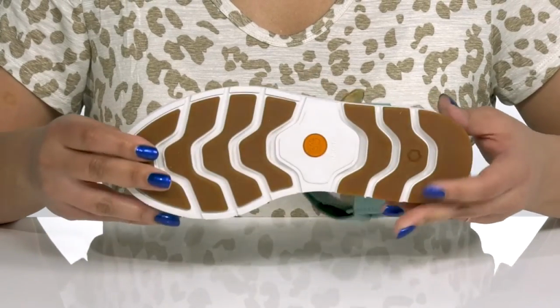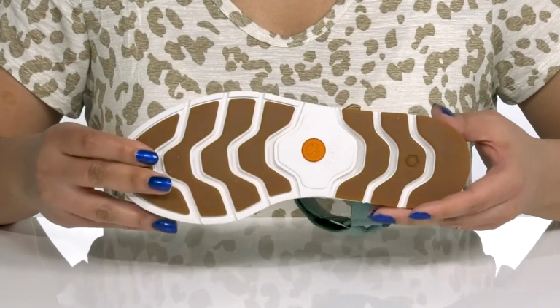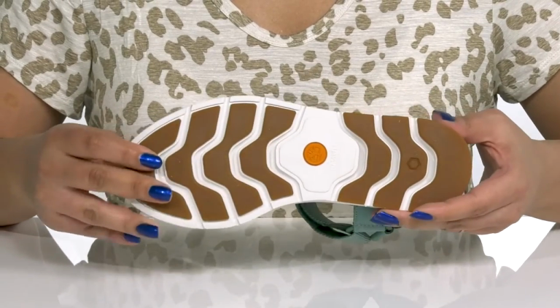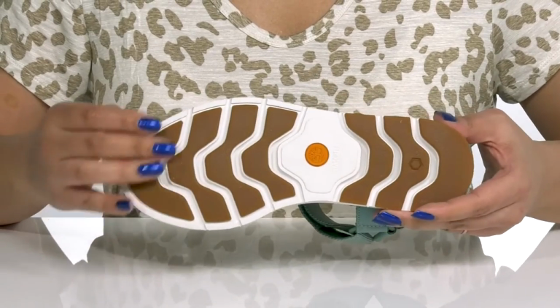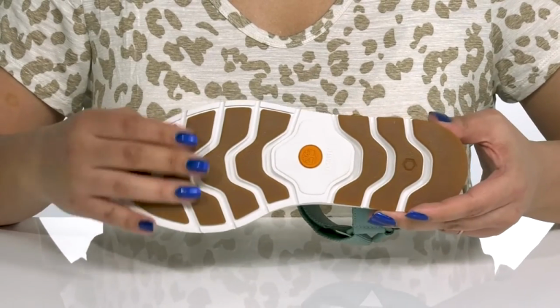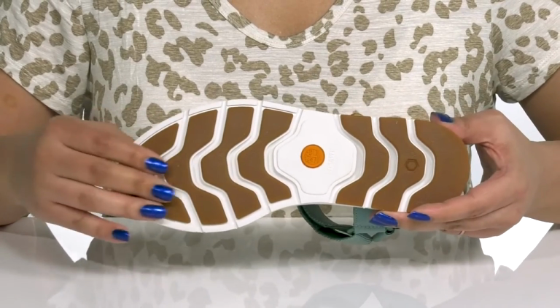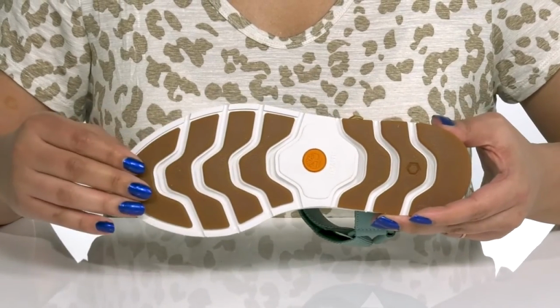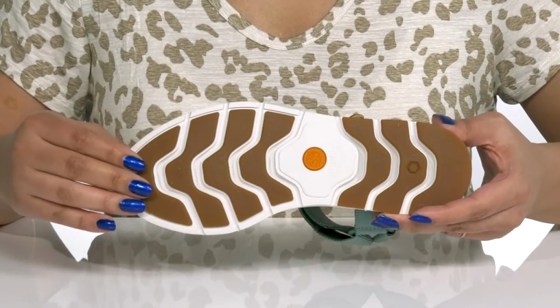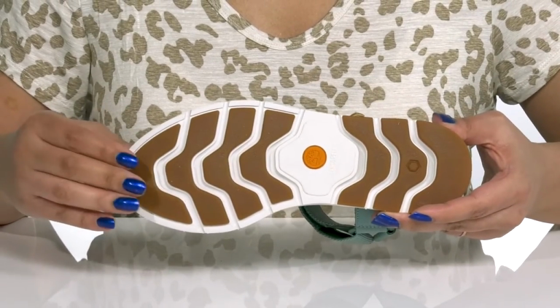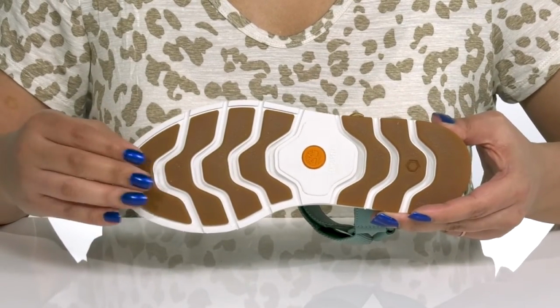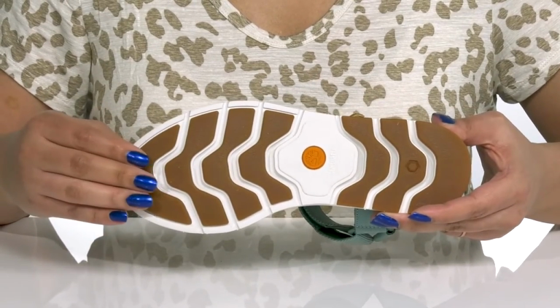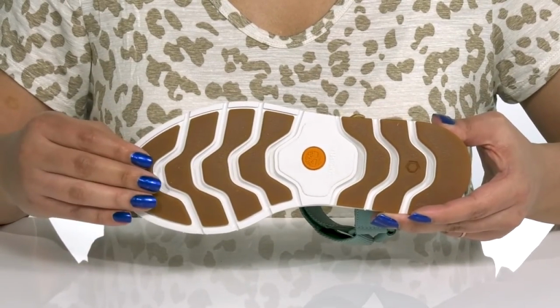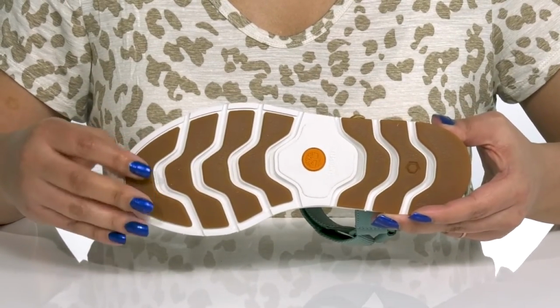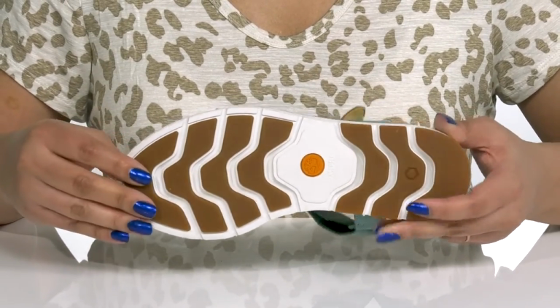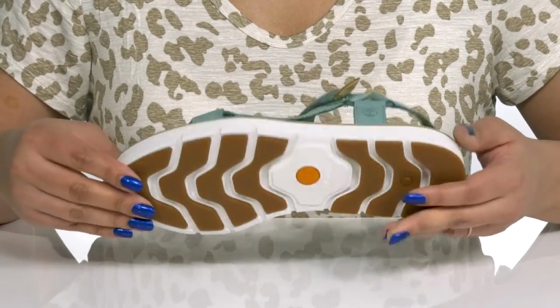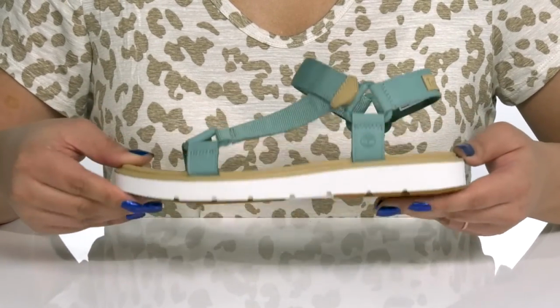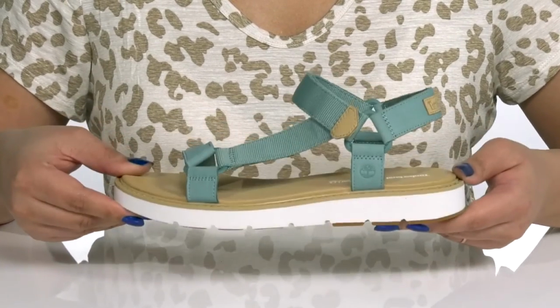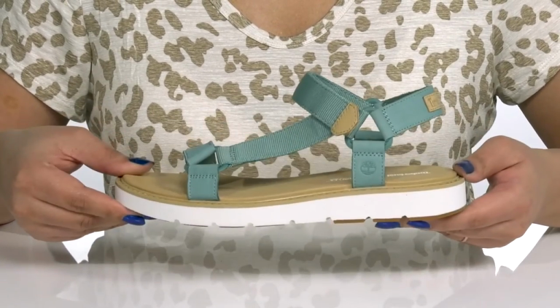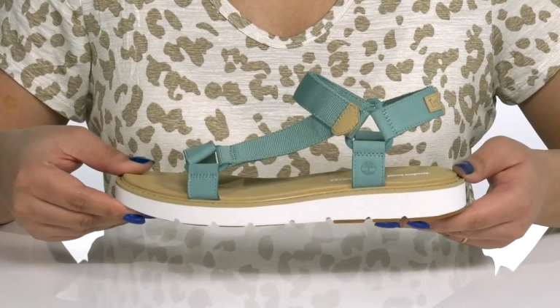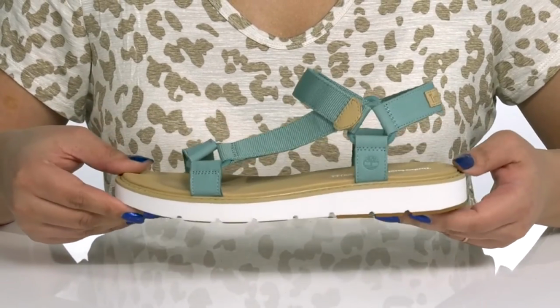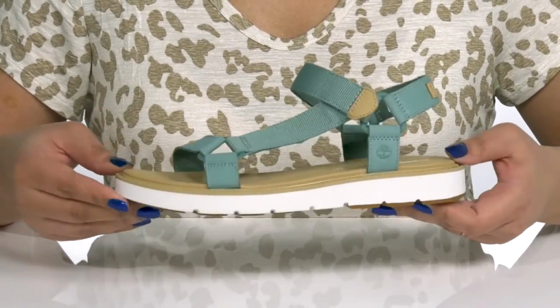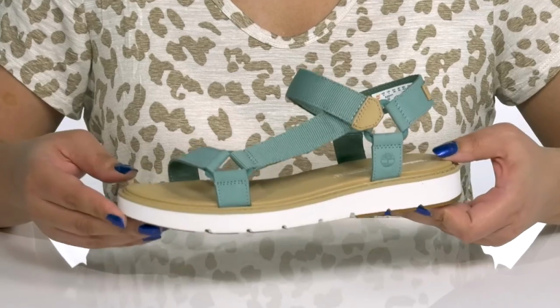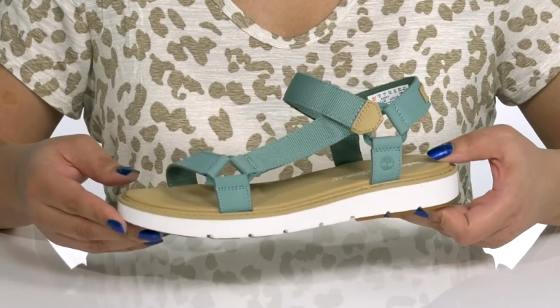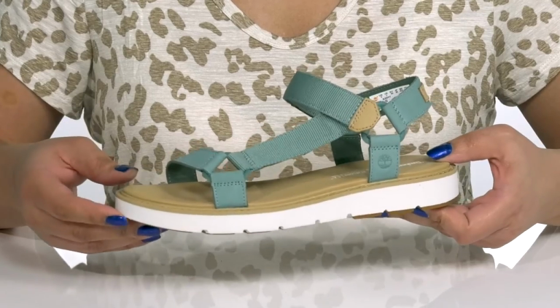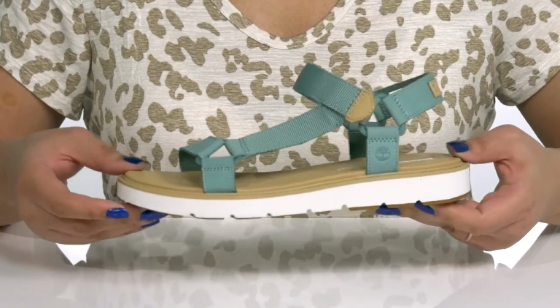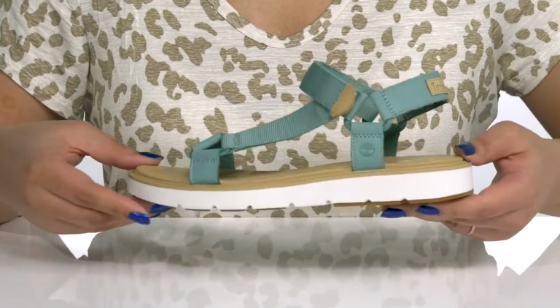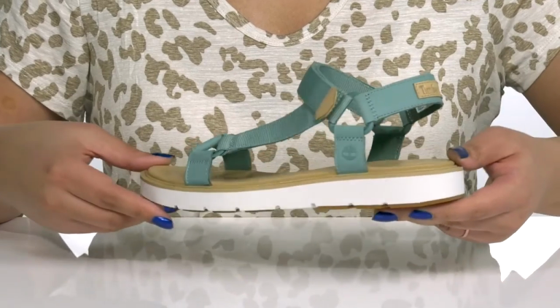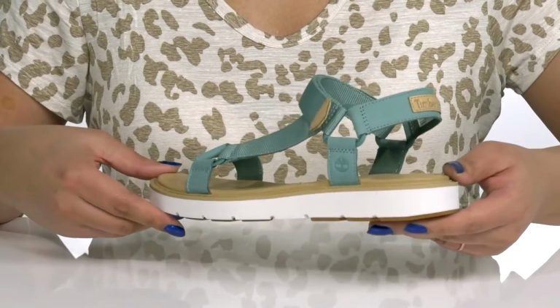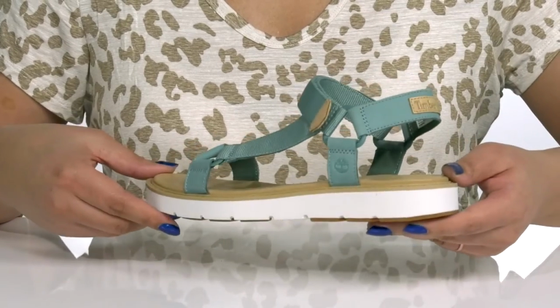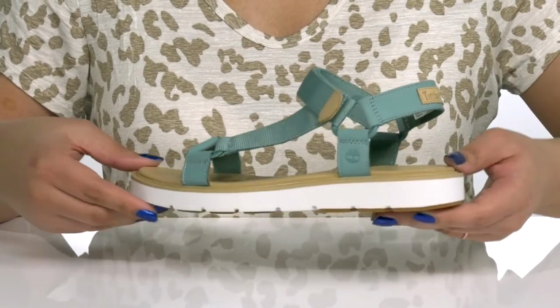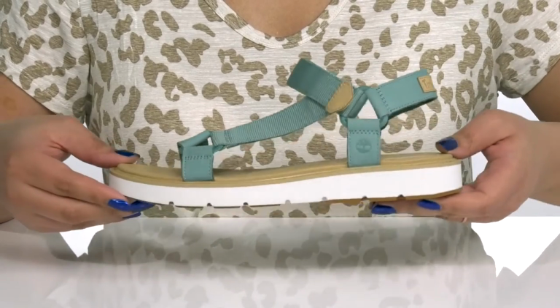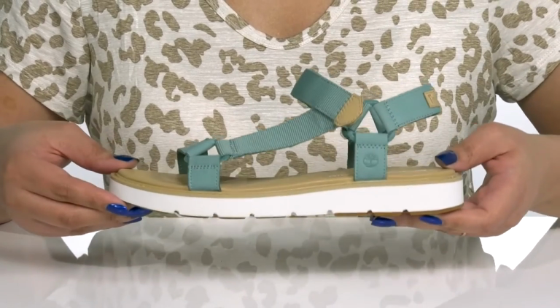It's all on top of a durable rubber outsole that is grippy to keep you stable. Wear these babies with your favorite pair of denim.